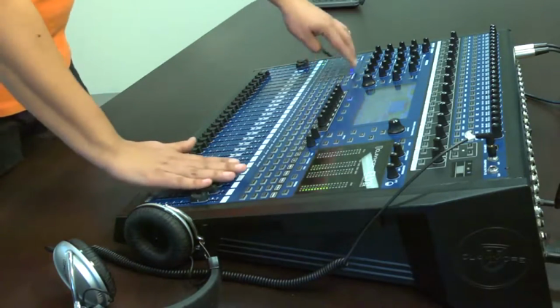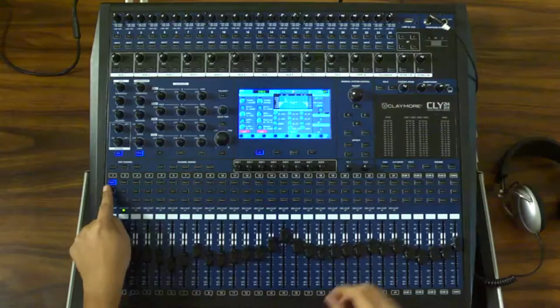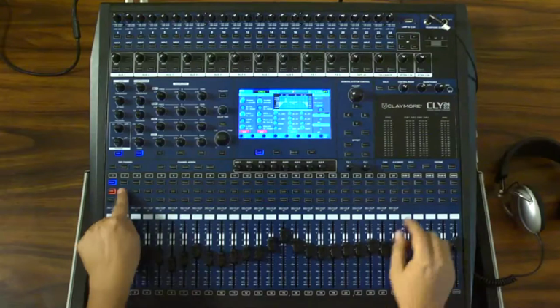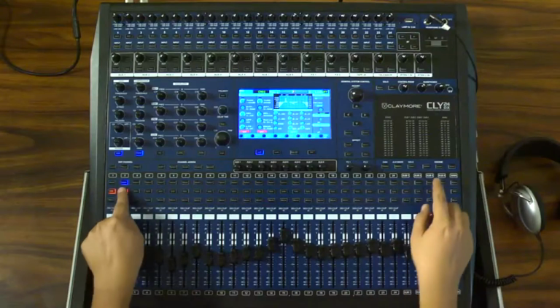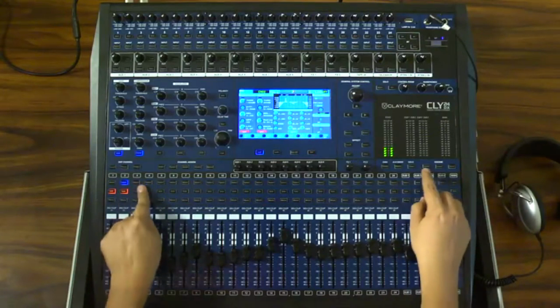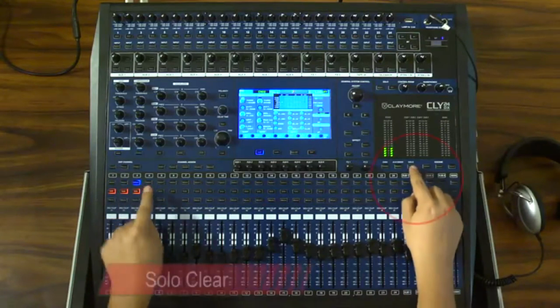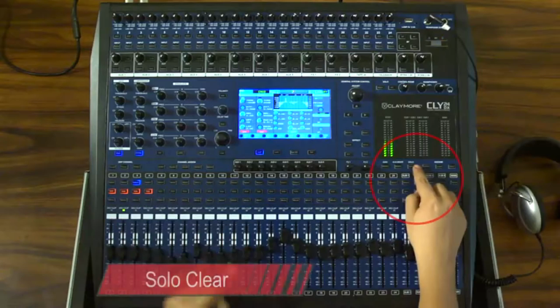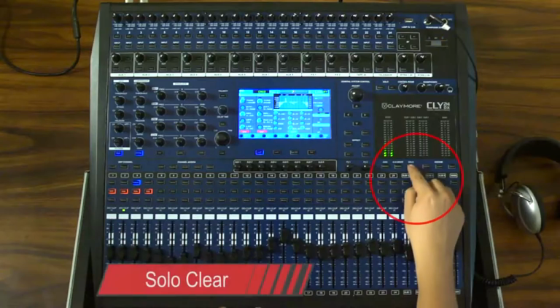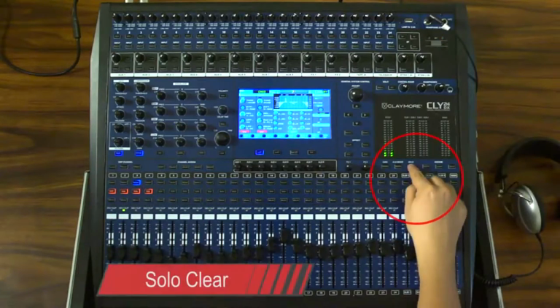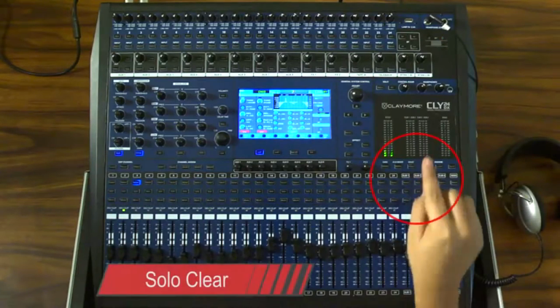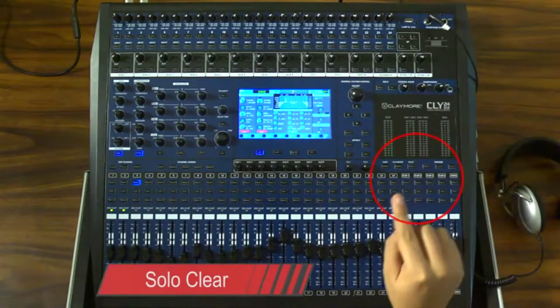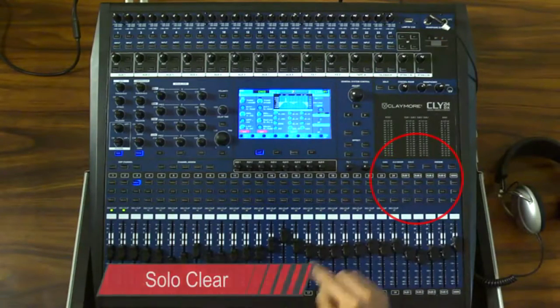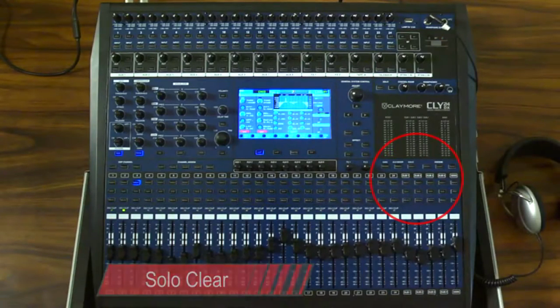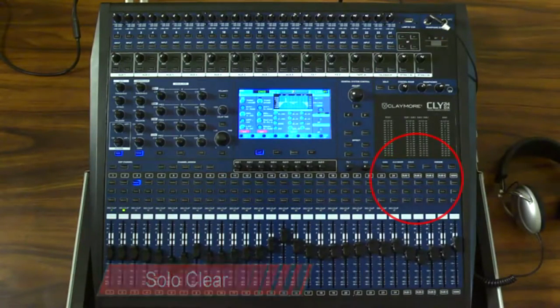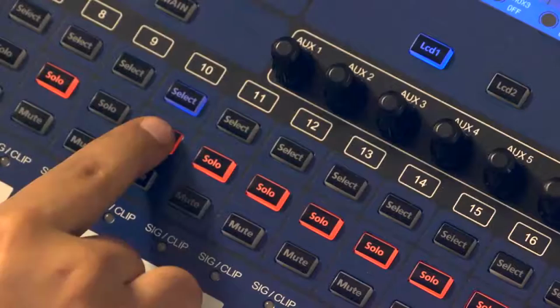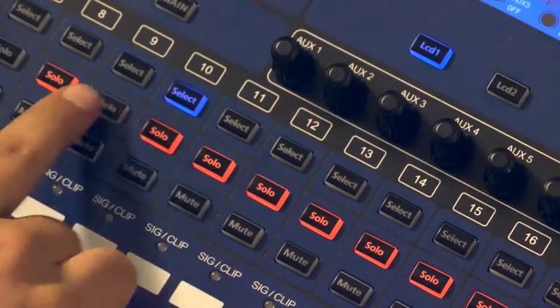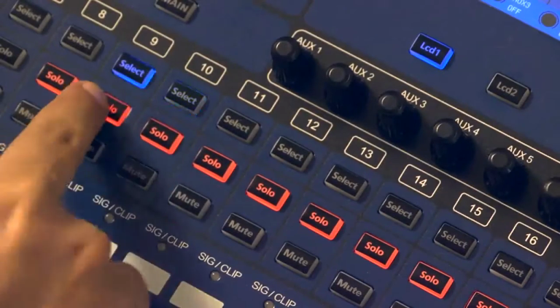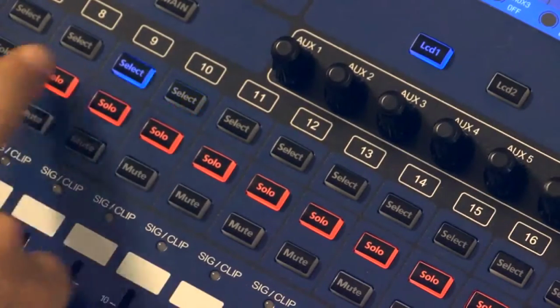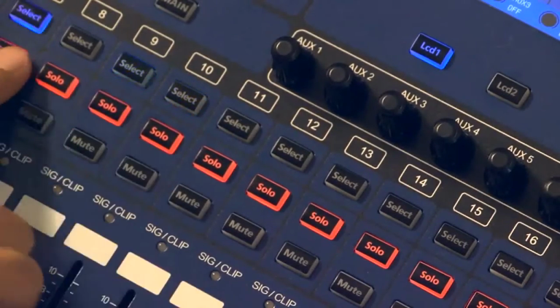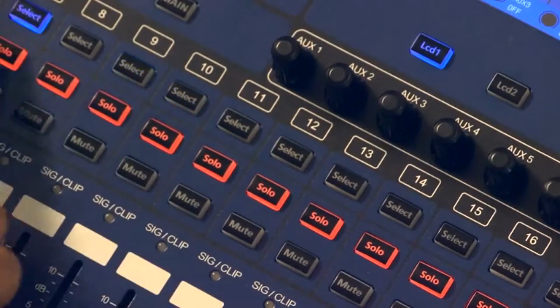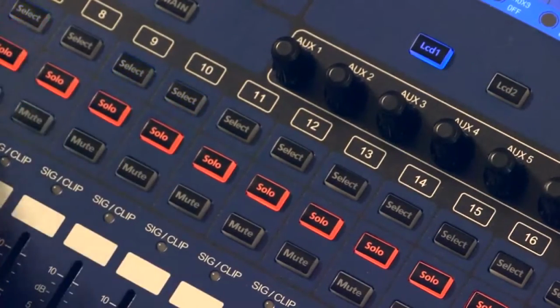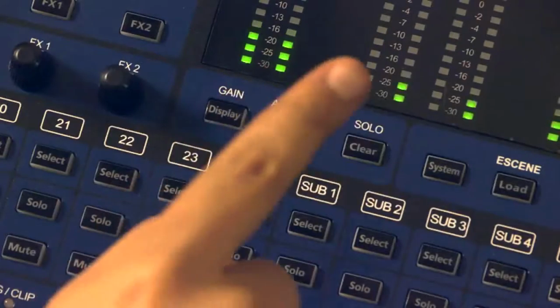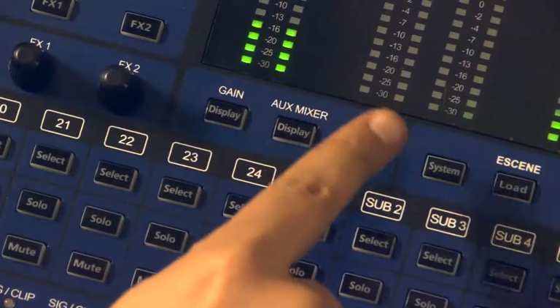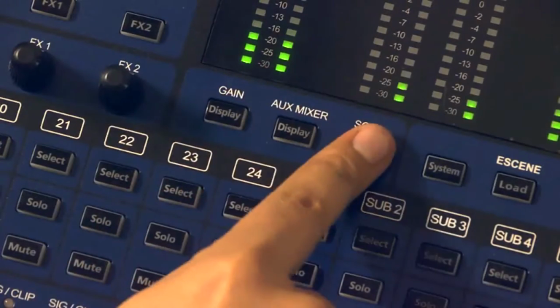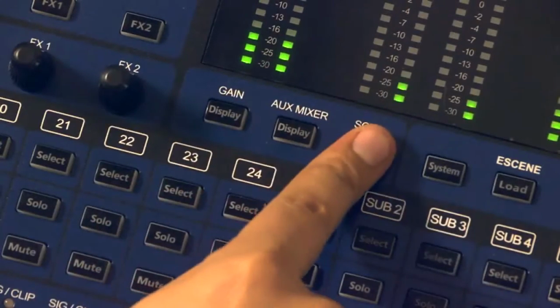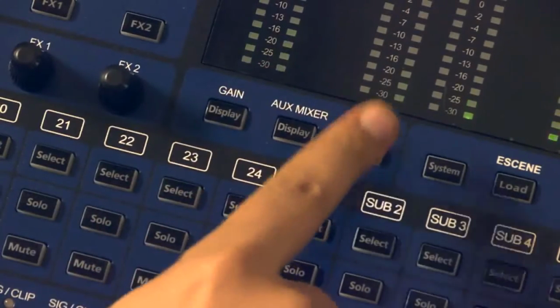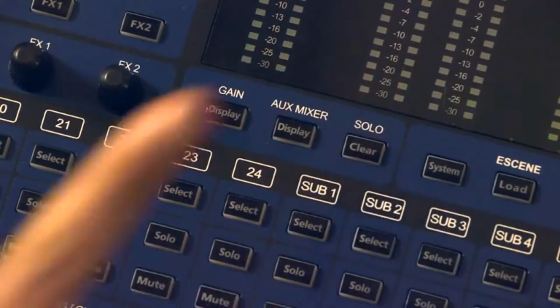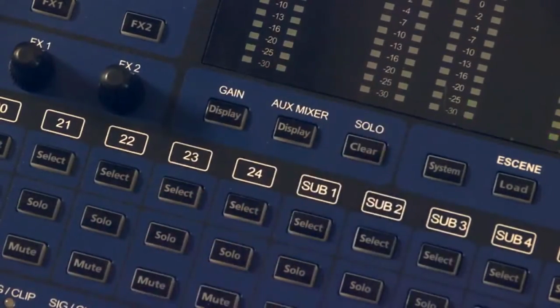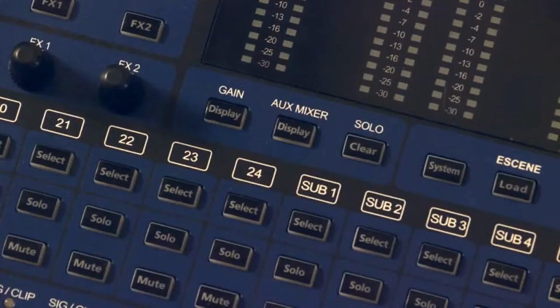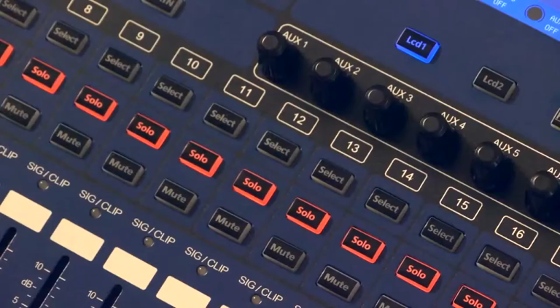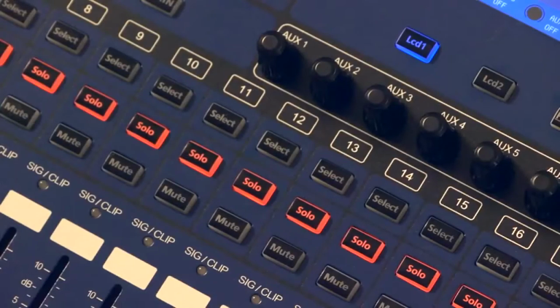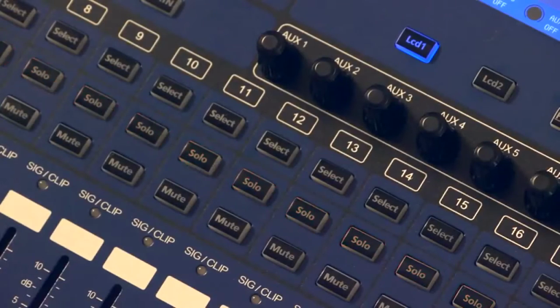El botón ubicado en el área de la pantalla llamado Solo Clear desactiva la función de todos los canales que tengan activa la función de solo.